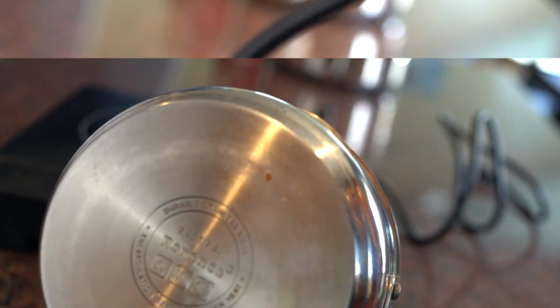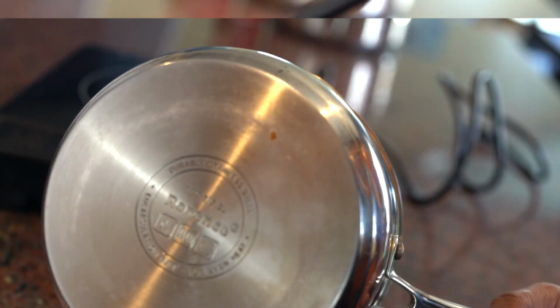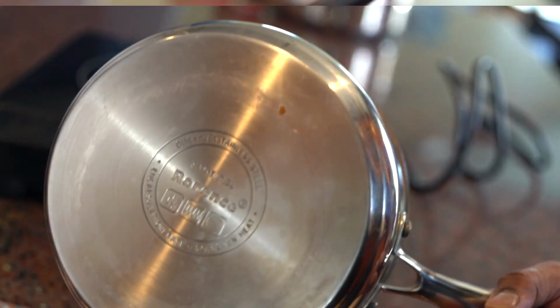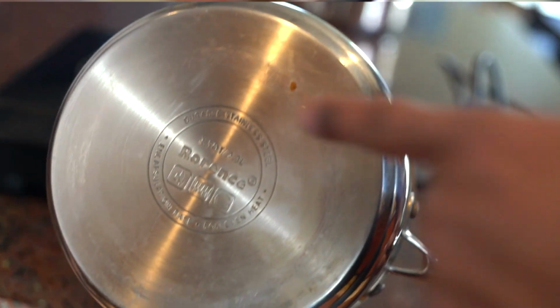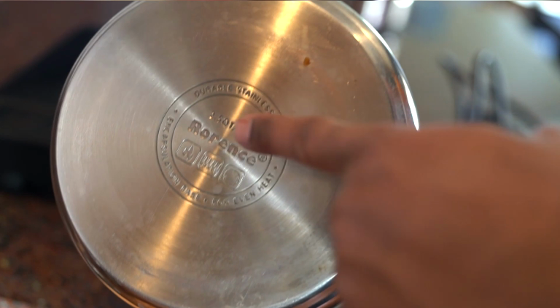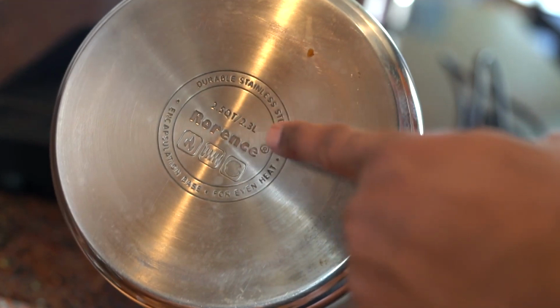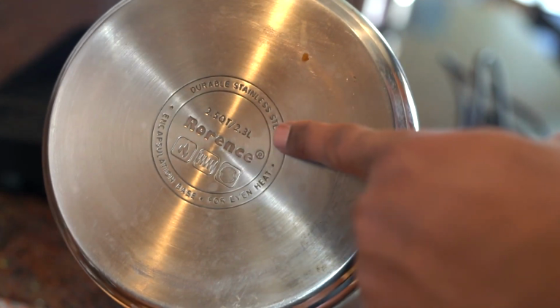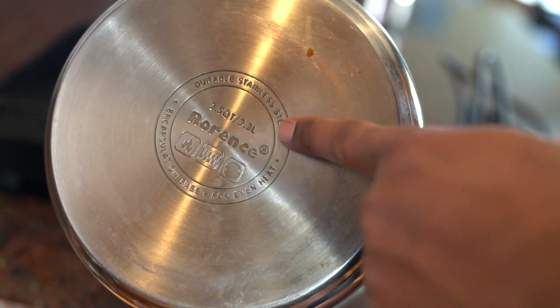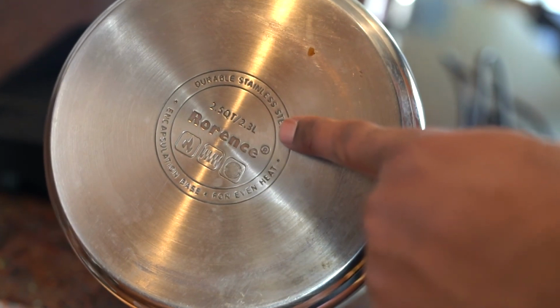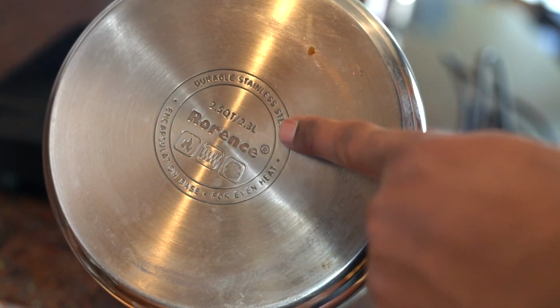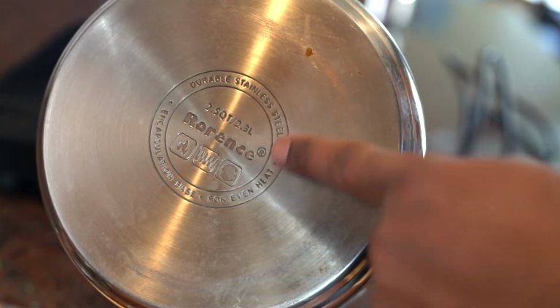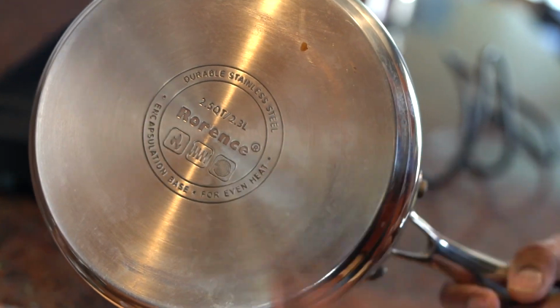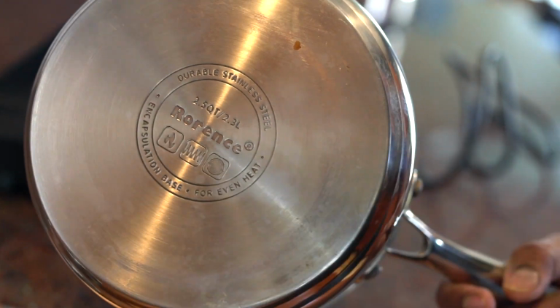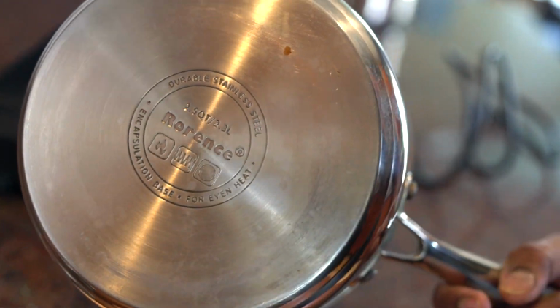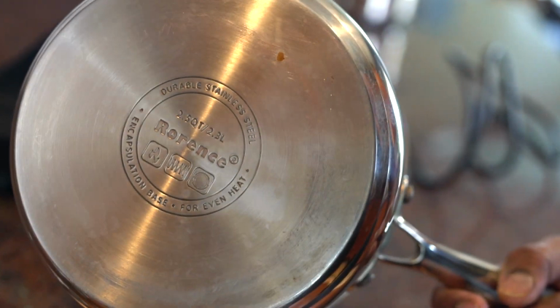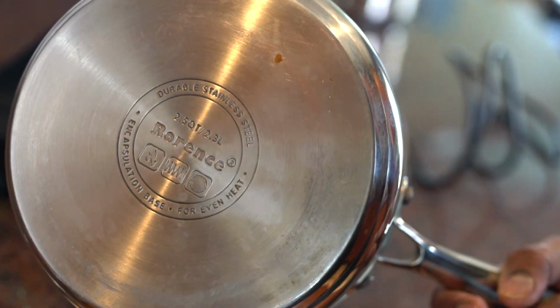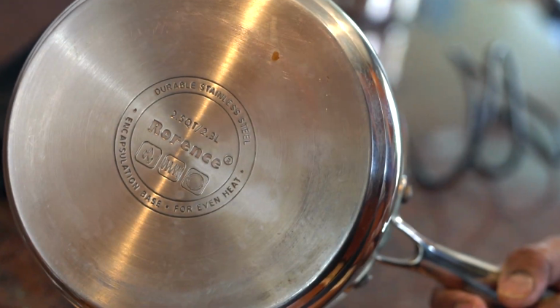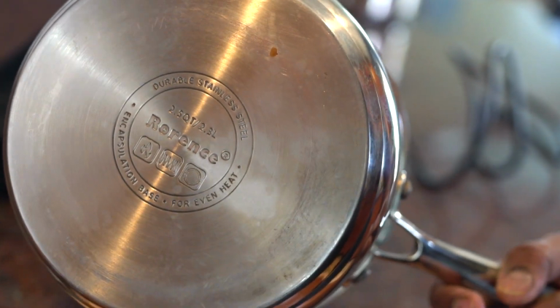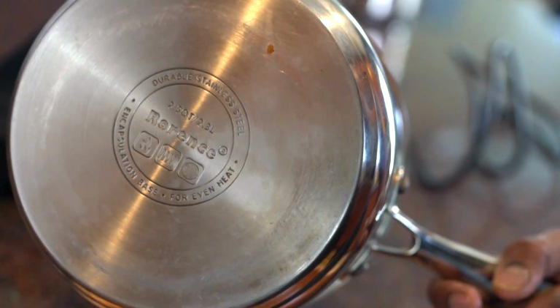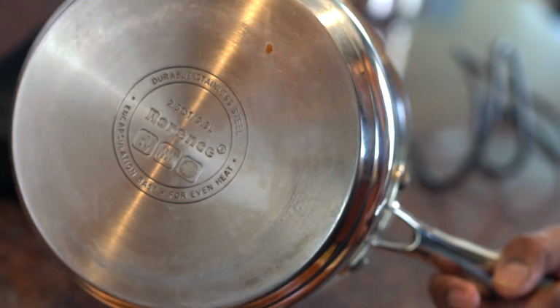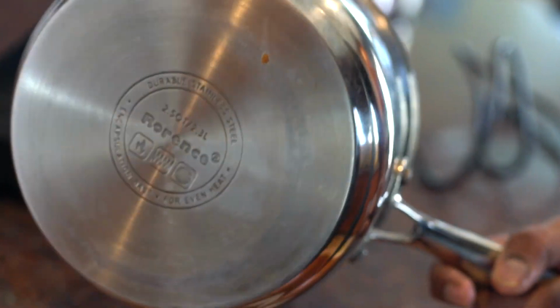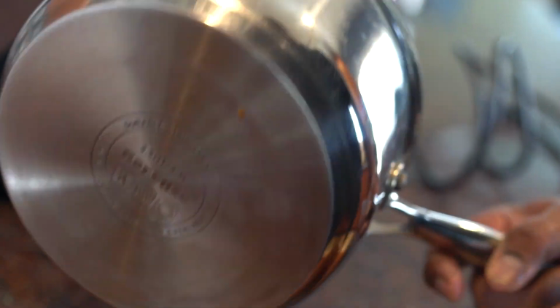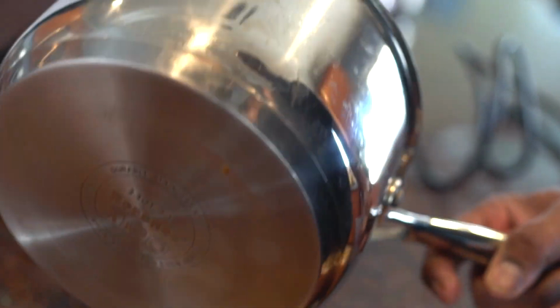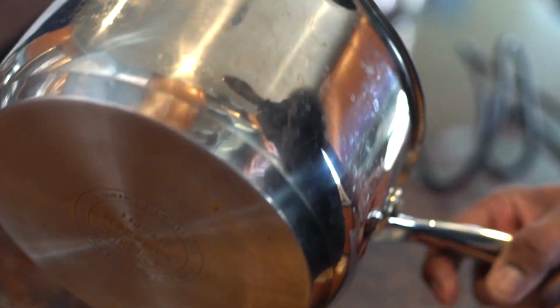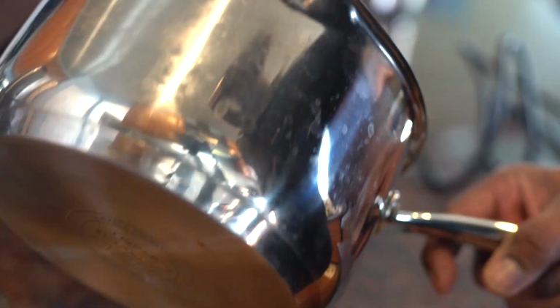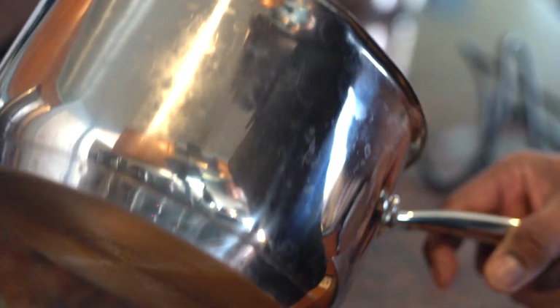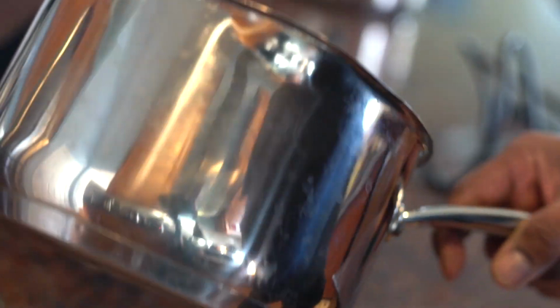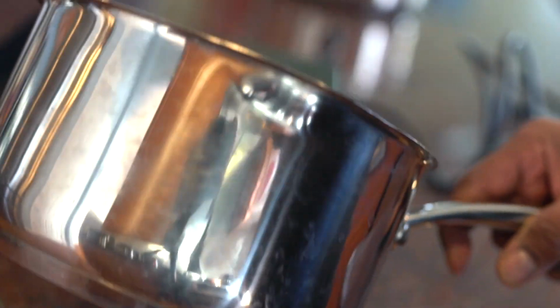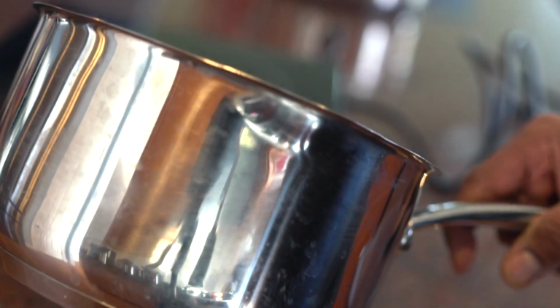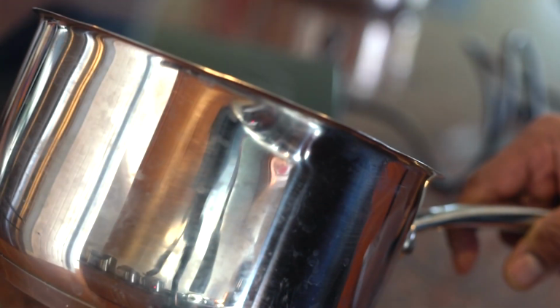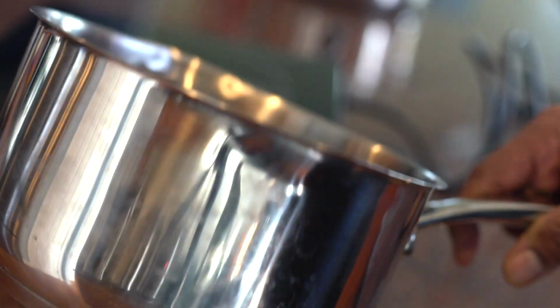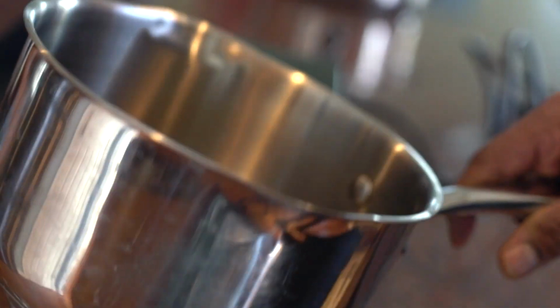Please keep in mind, this induction cooktop only works with cookware with a magnetic bottom.